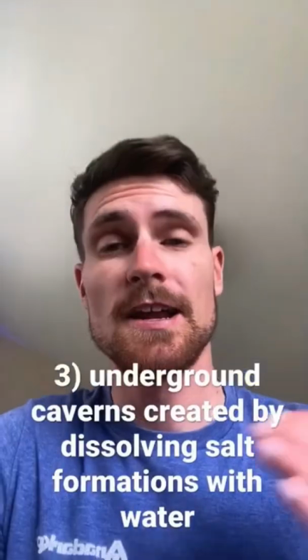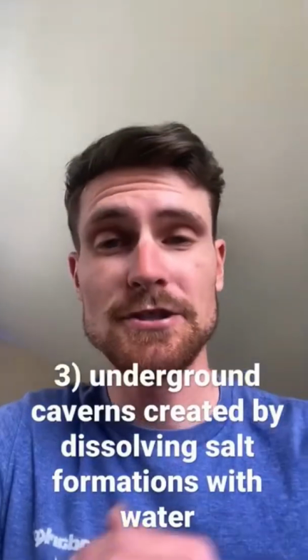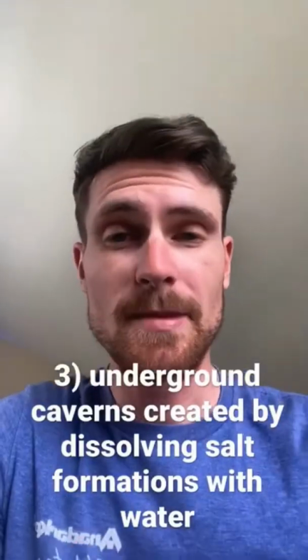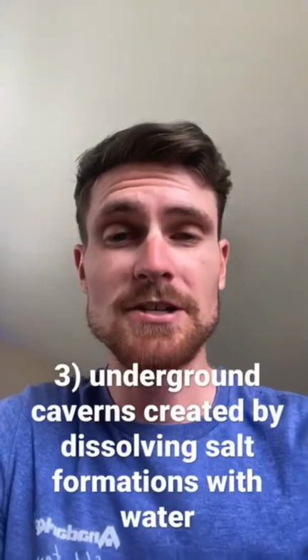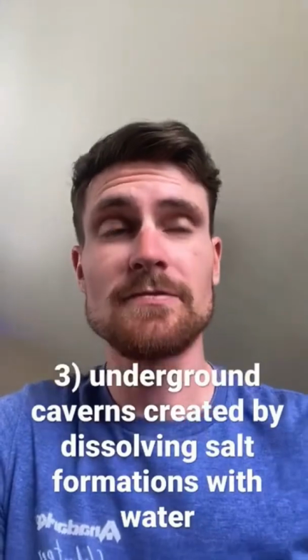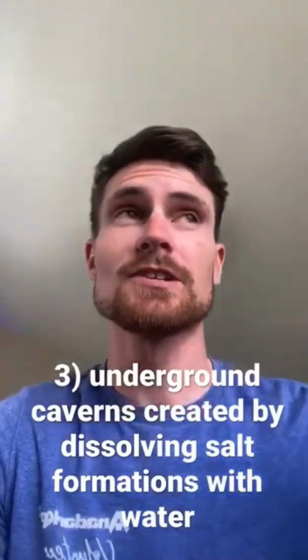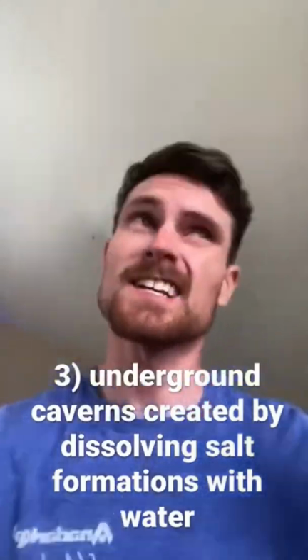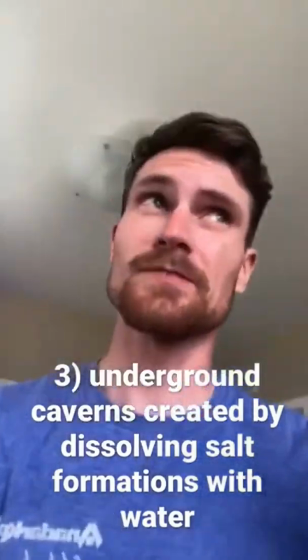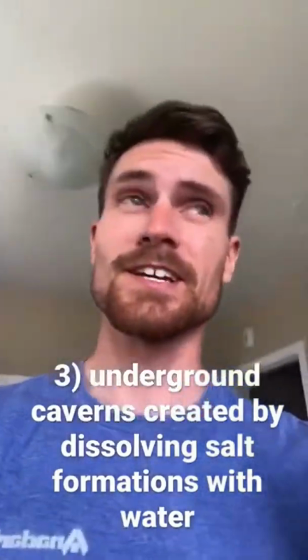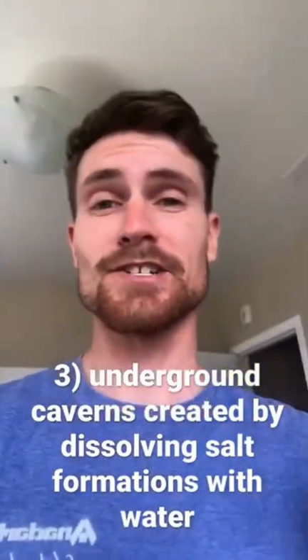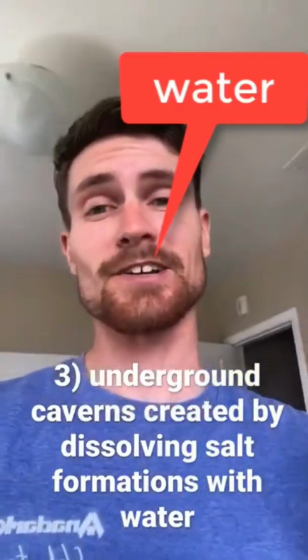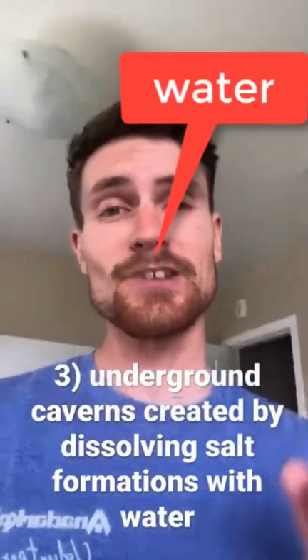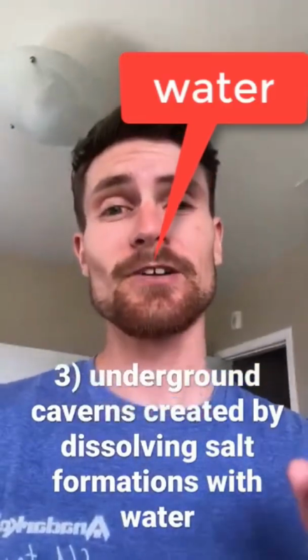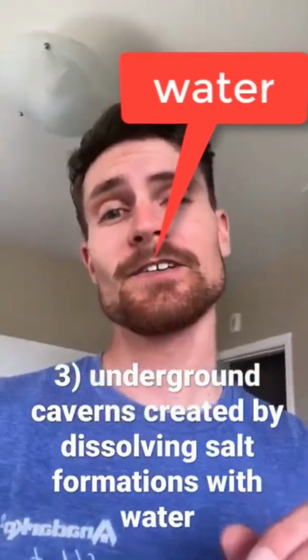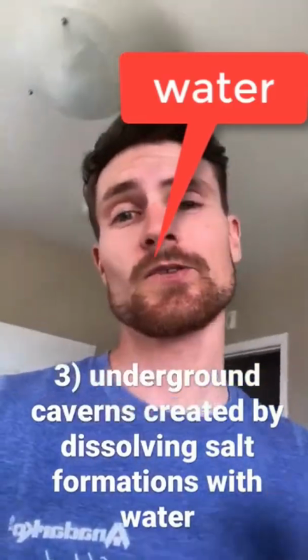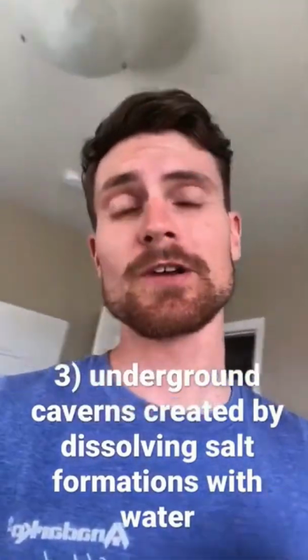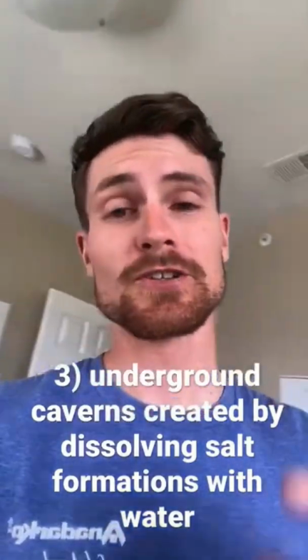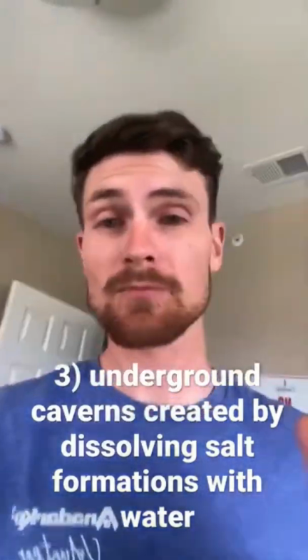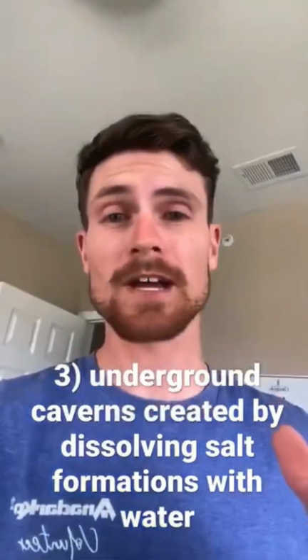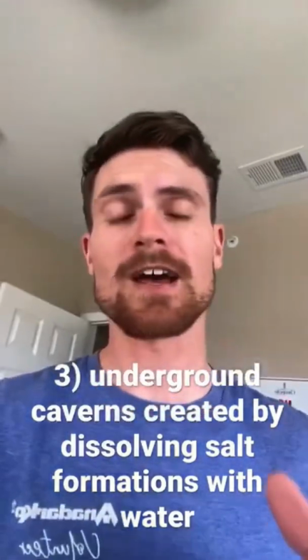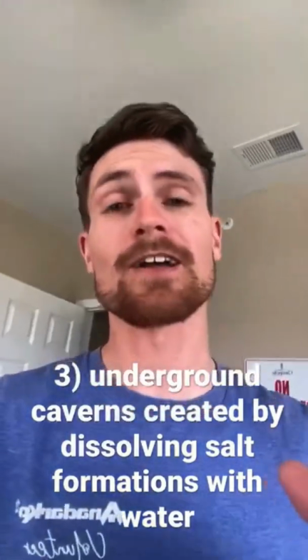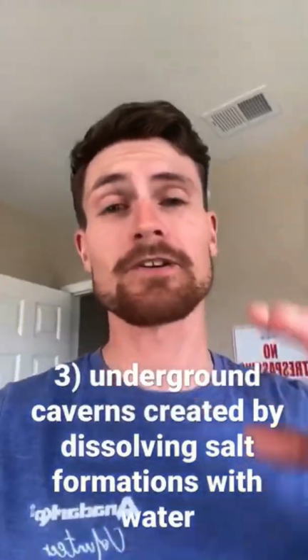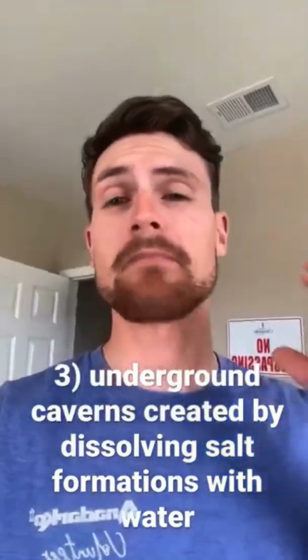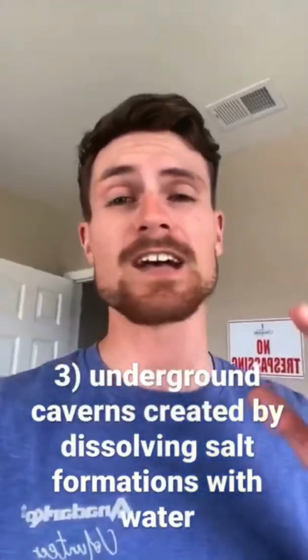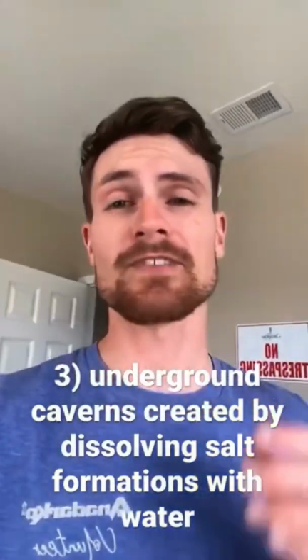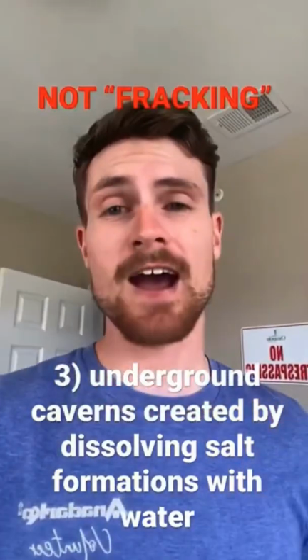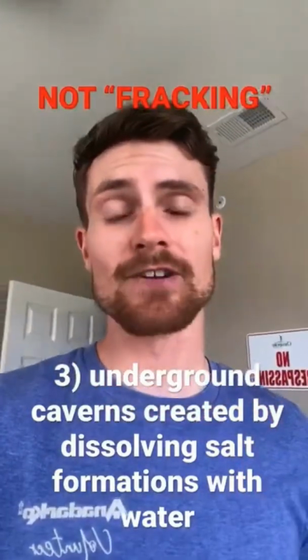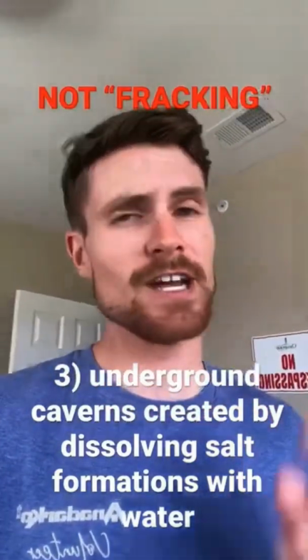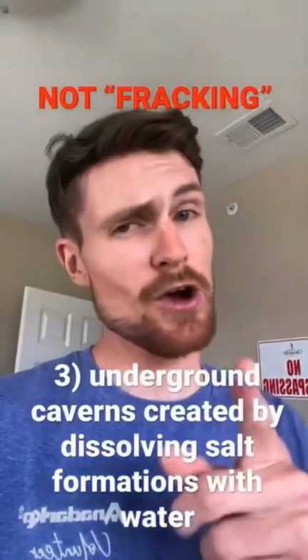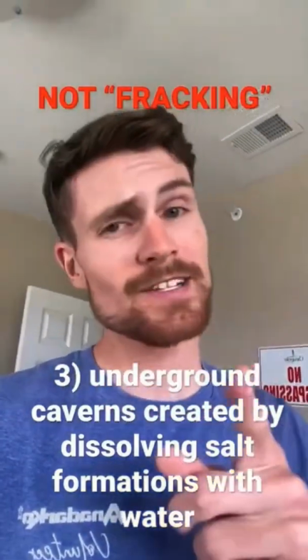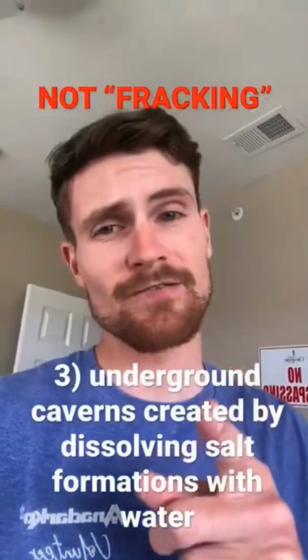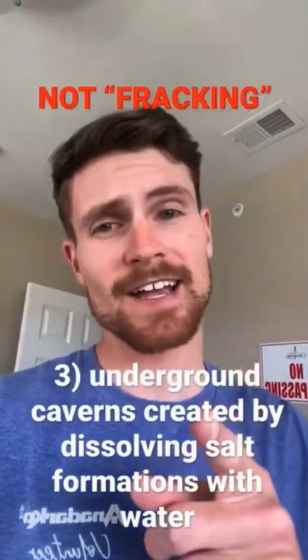Now as you can imagine, if you scientifically inject water into these formations, you can break them down and create massive caverns. And no, that's not fracking.